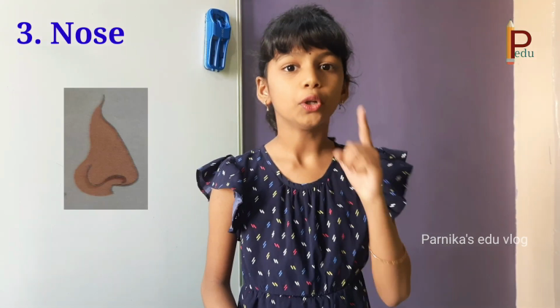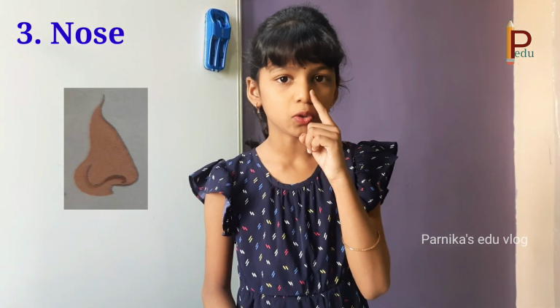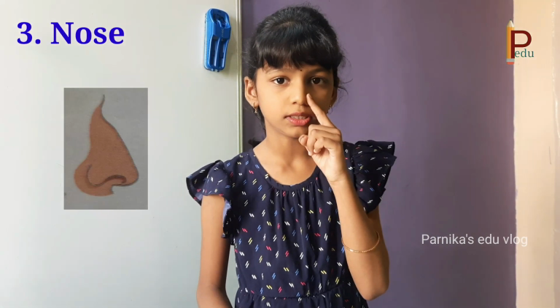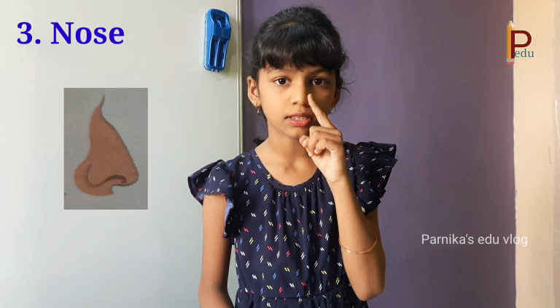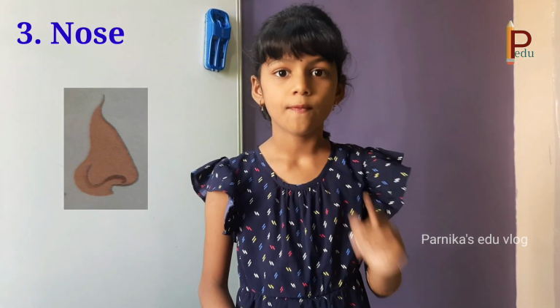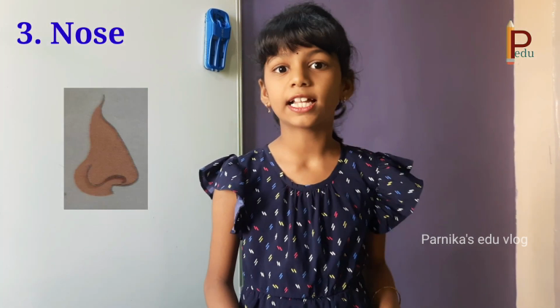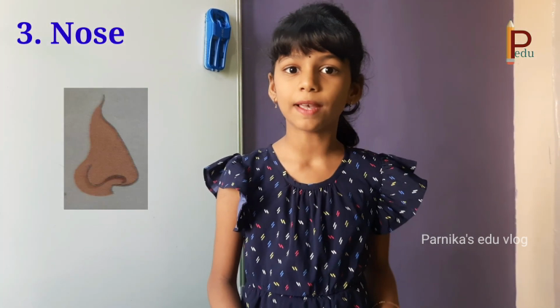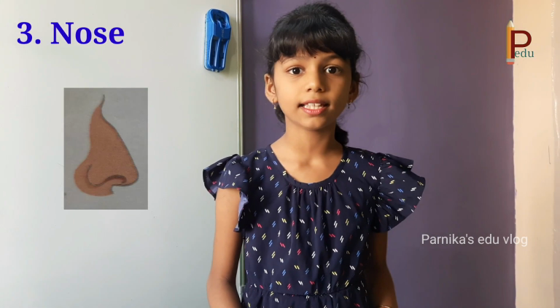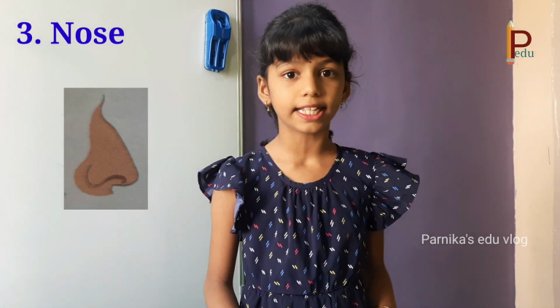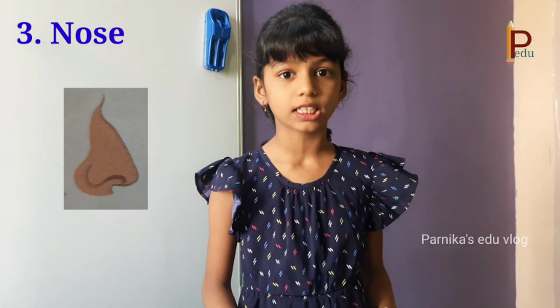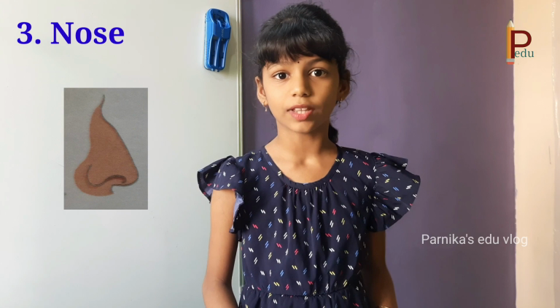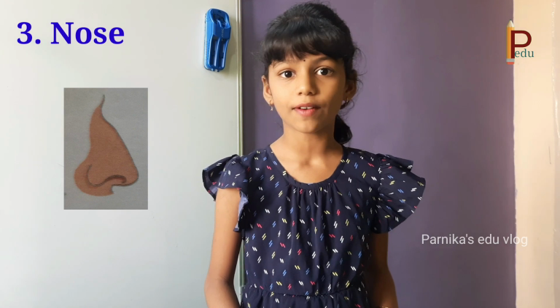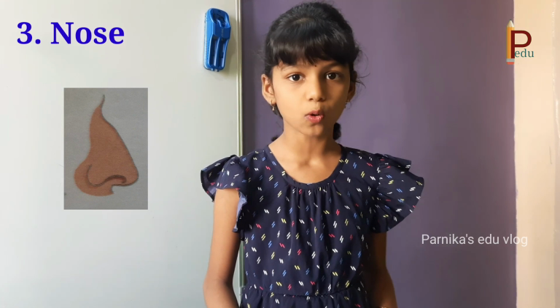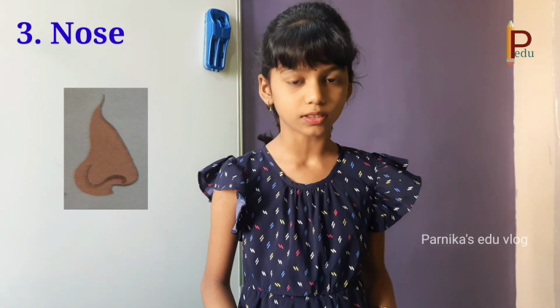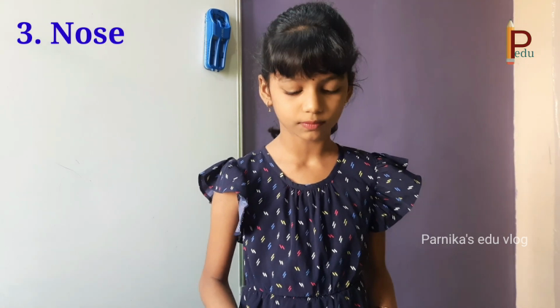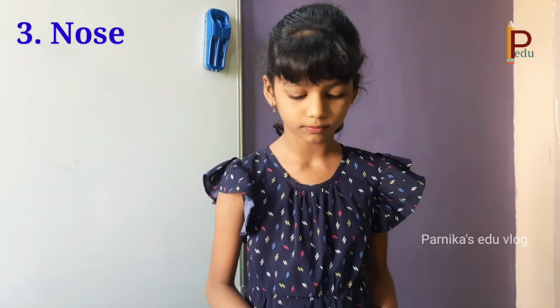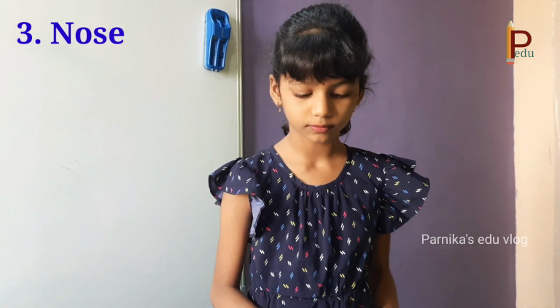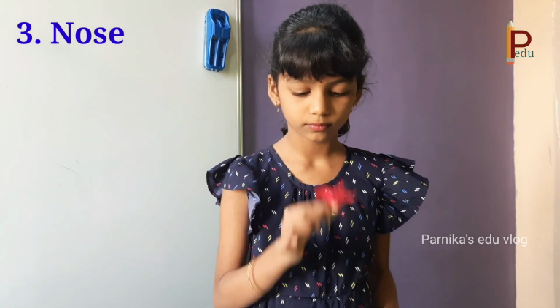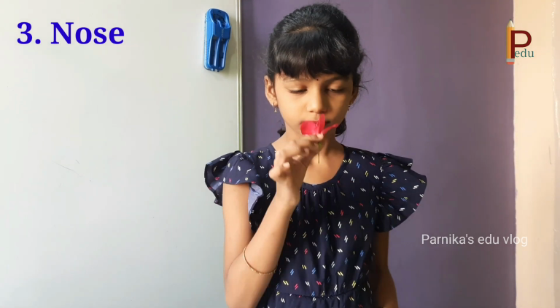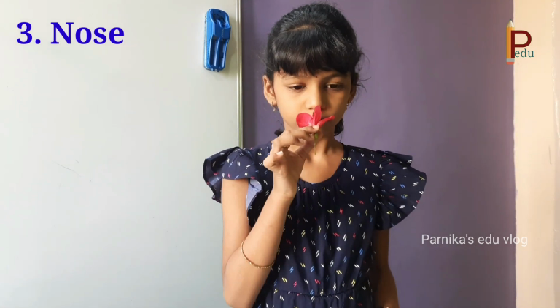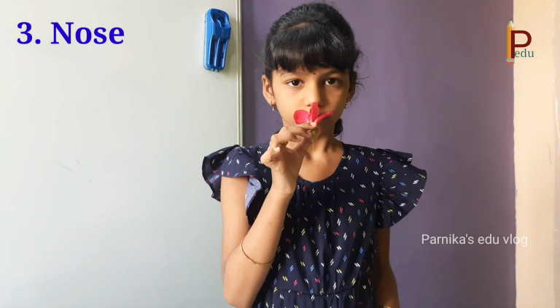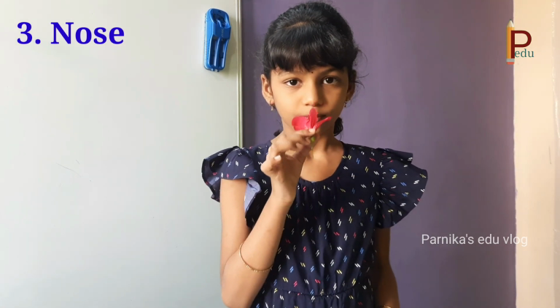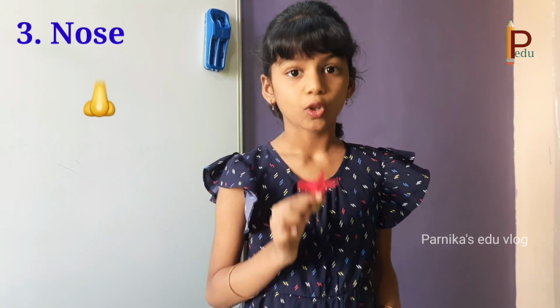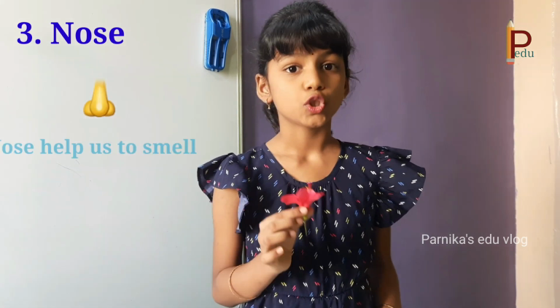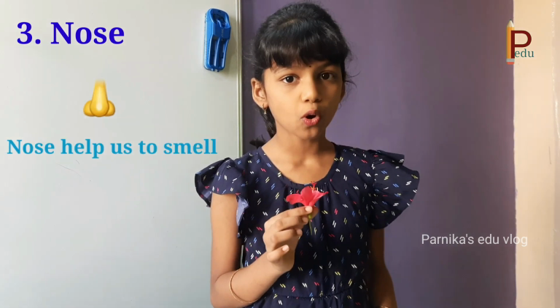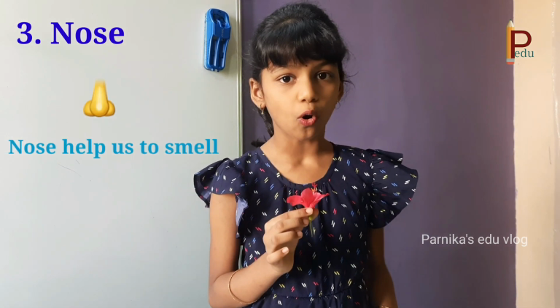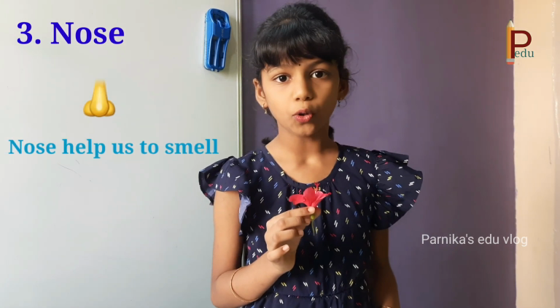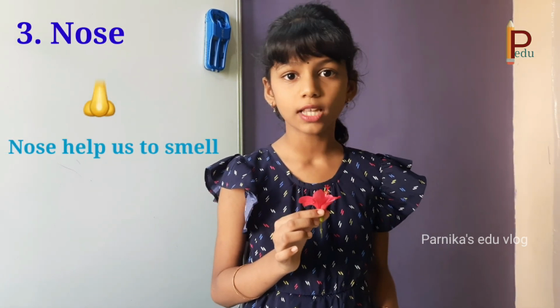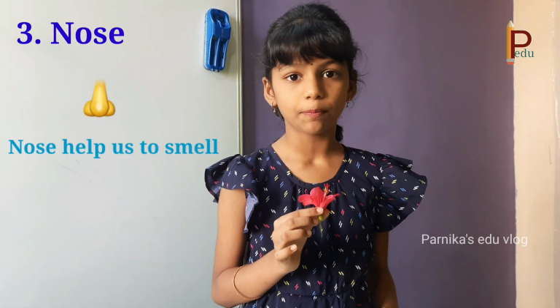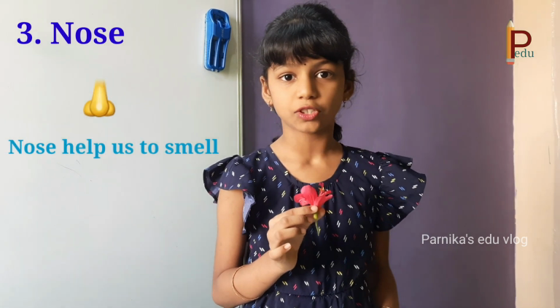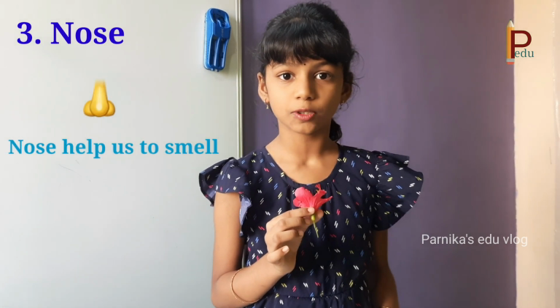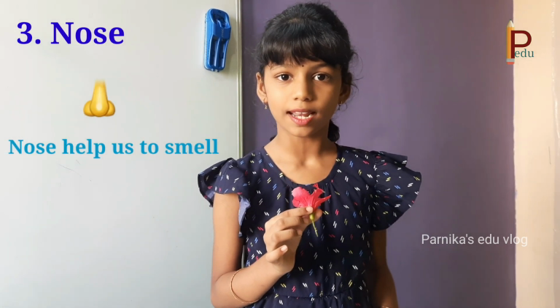Nose — we can smell things with our nose. So, nose helps us to smell.